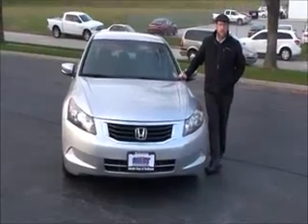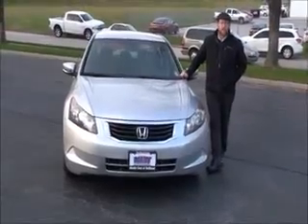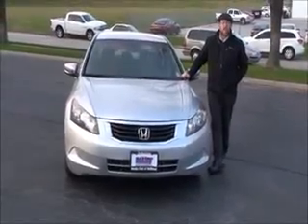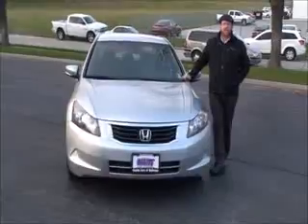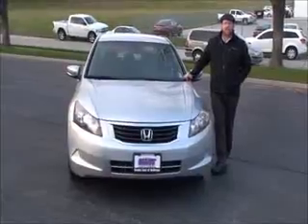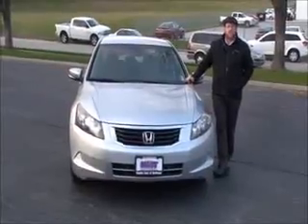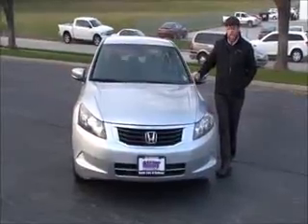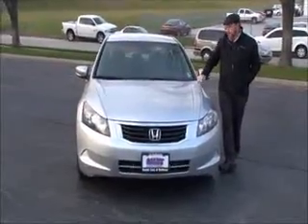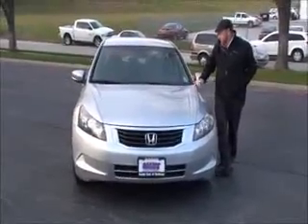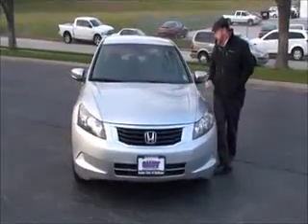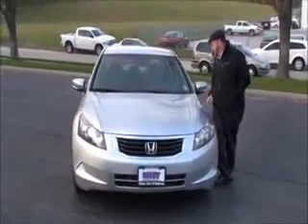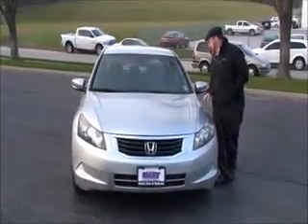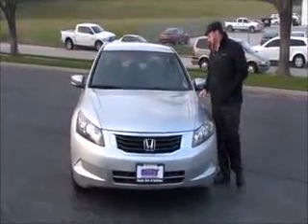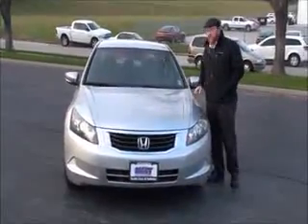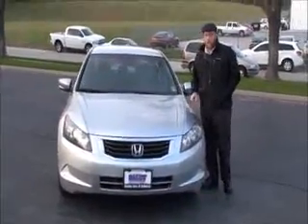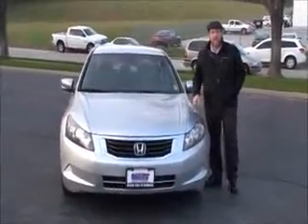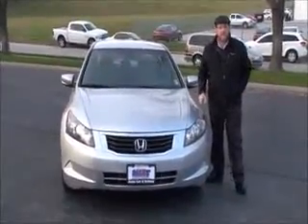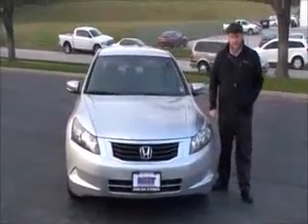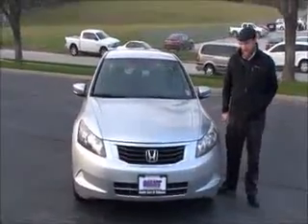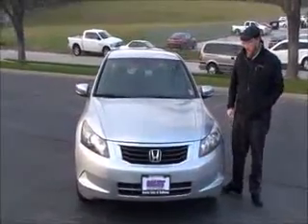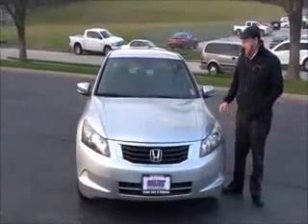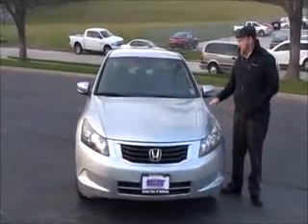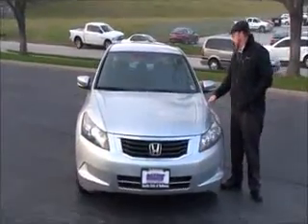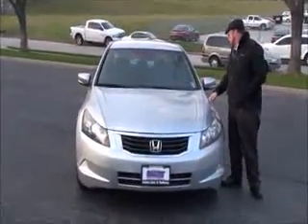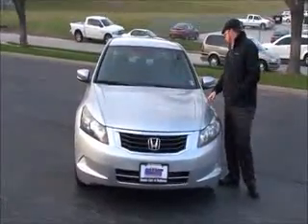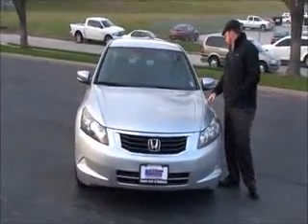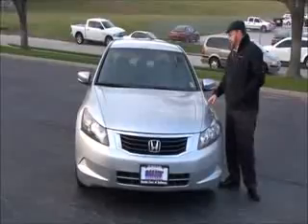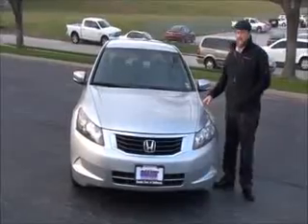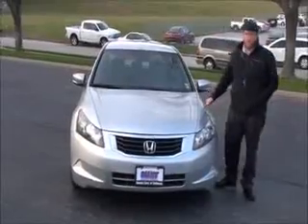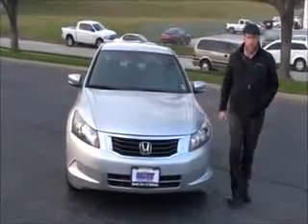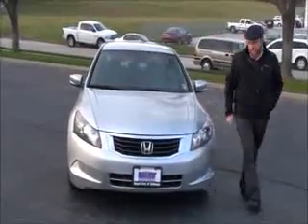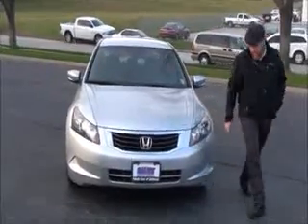Brian Kelly here for Honda Giant, here to show you this 2008 Honda Accord LX-P model. Just came in on trade, only has 94,000 miles.